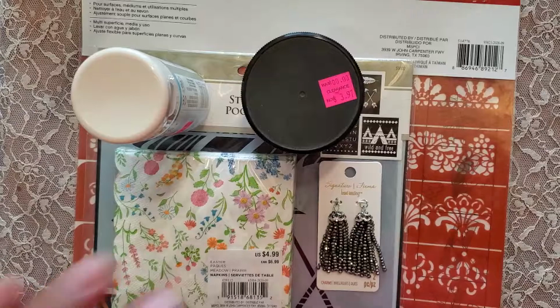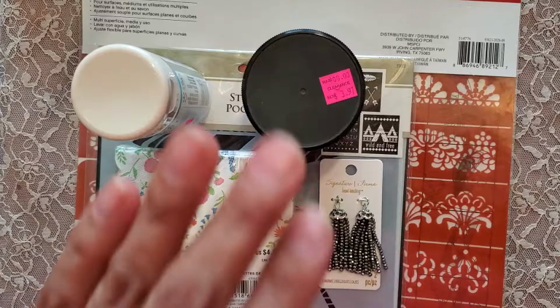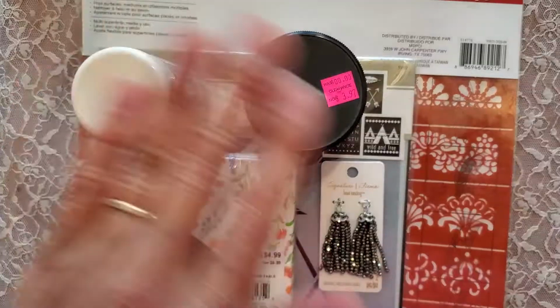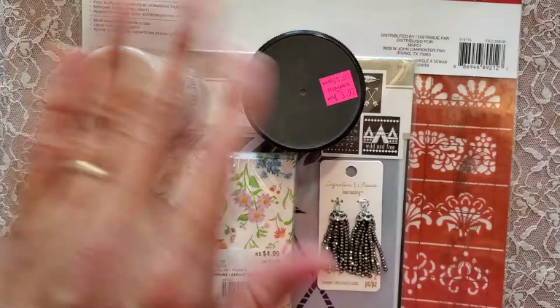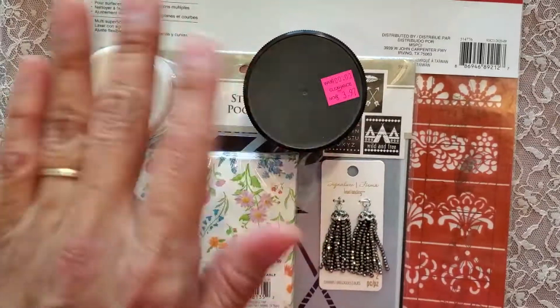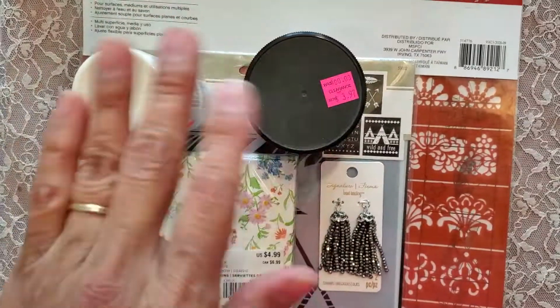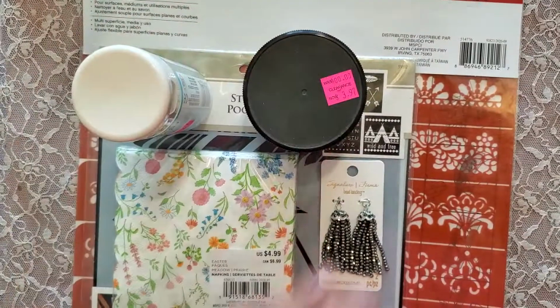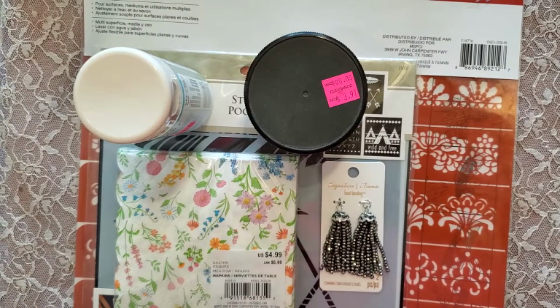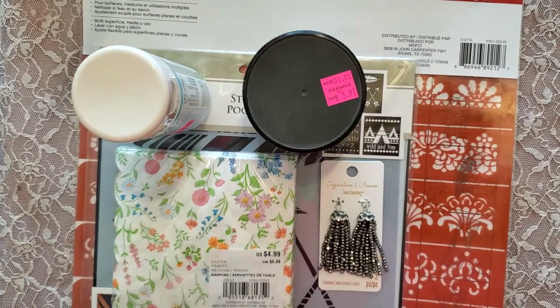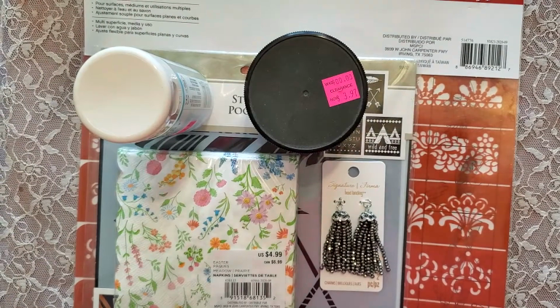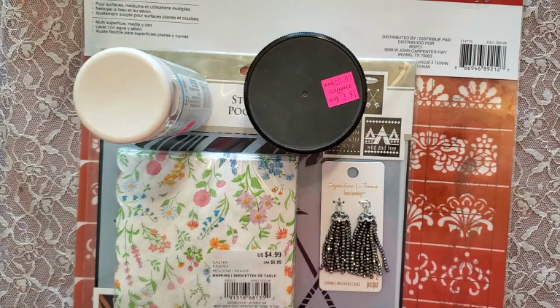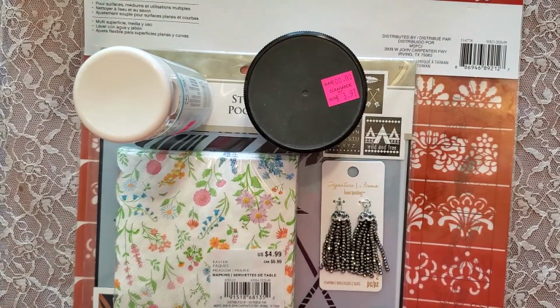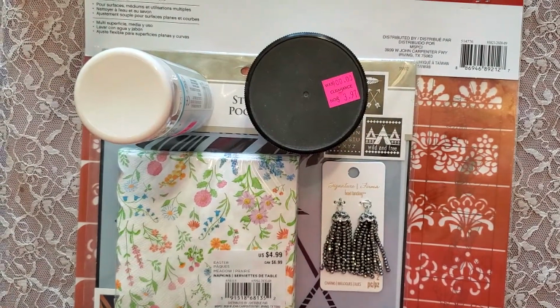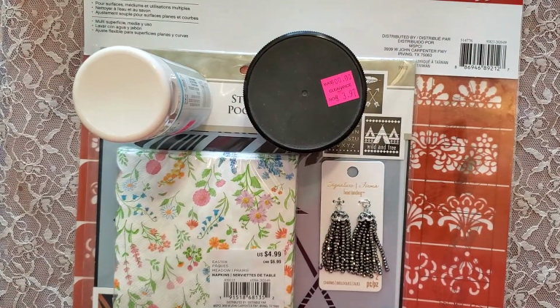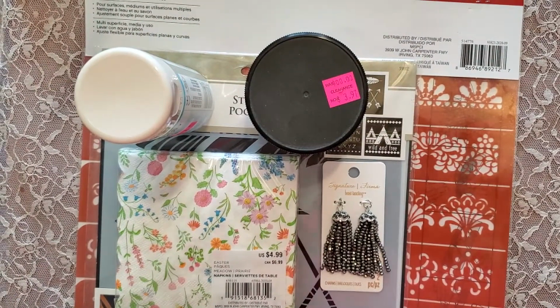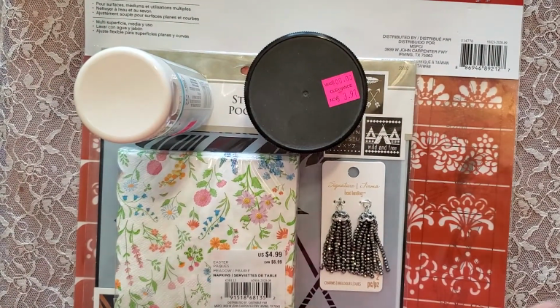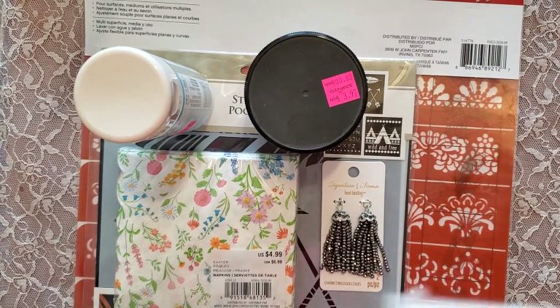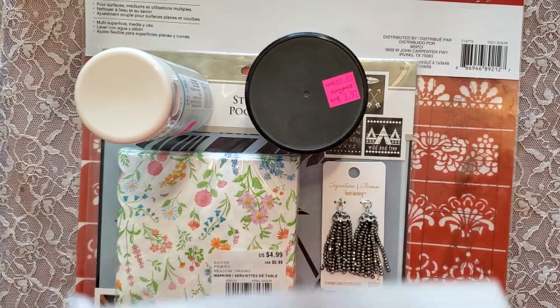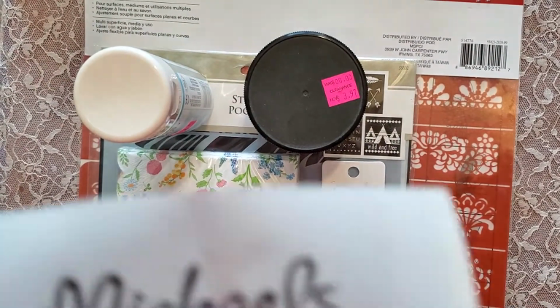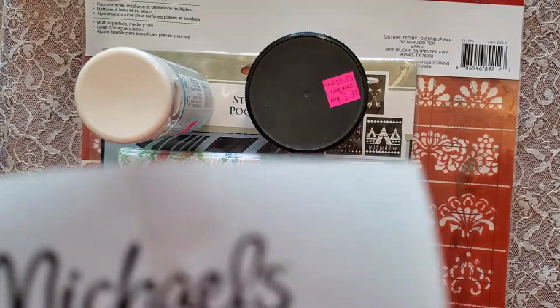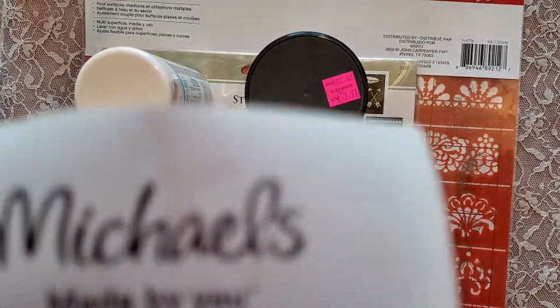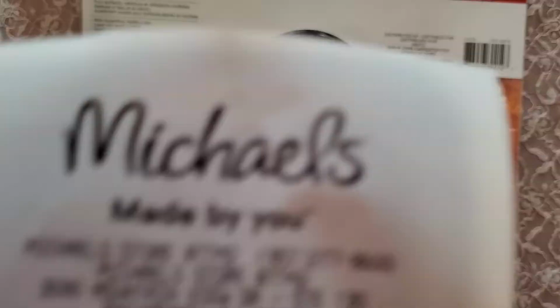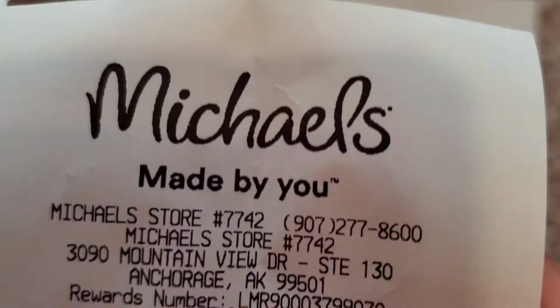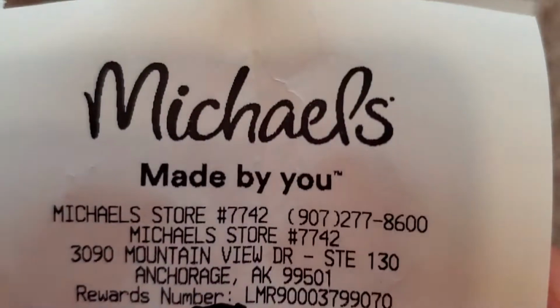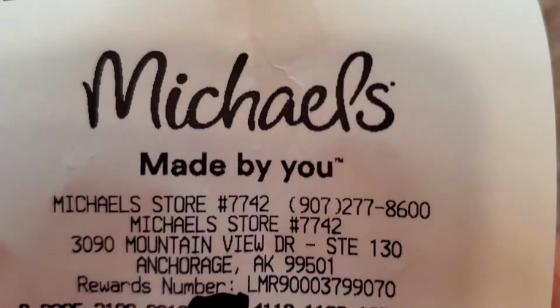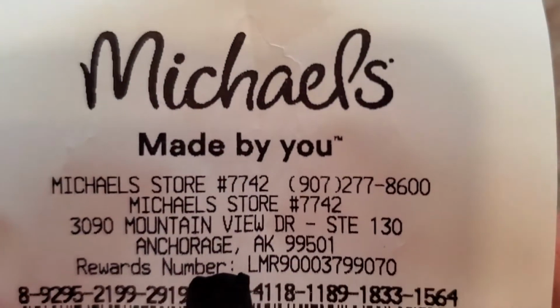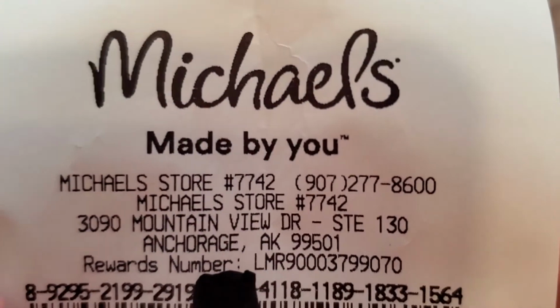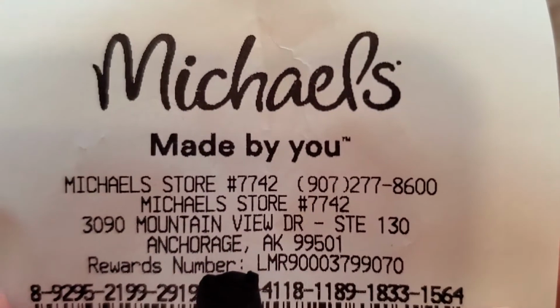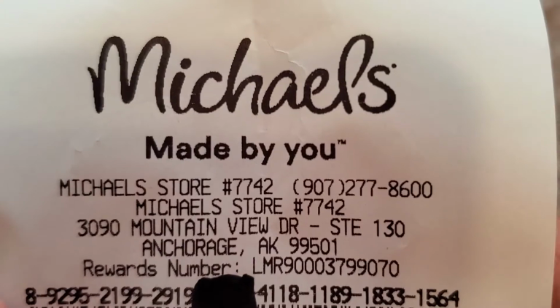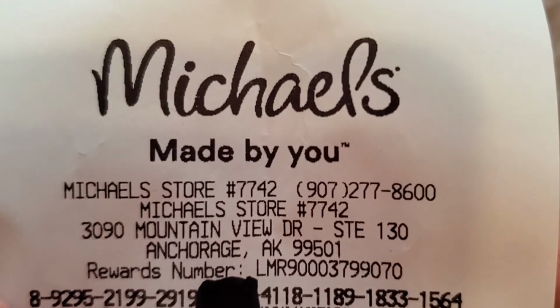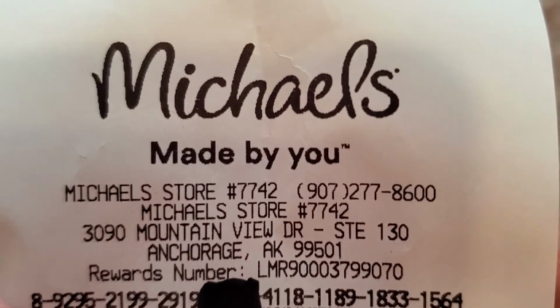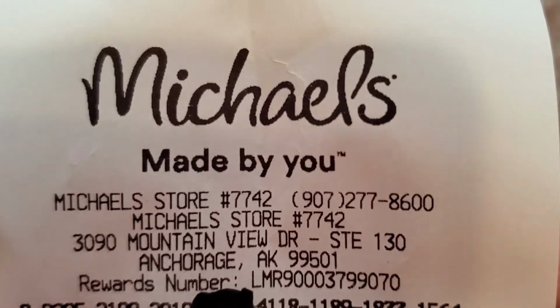Hello all, Julia Satterwhite here and I come to you today with a Michaels haul.